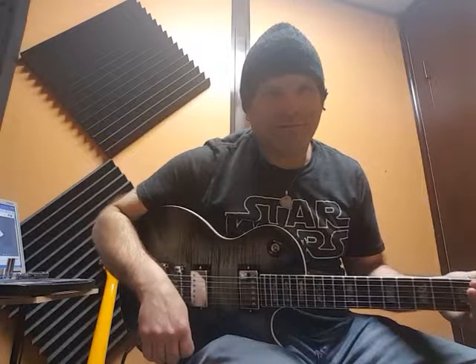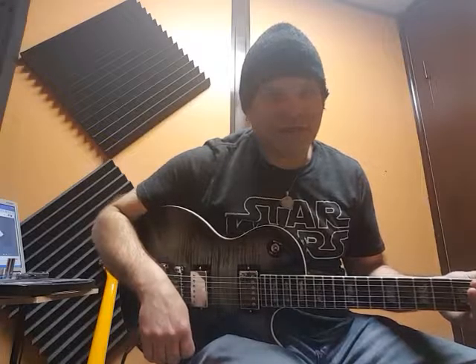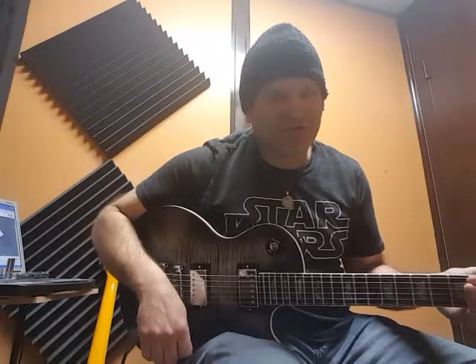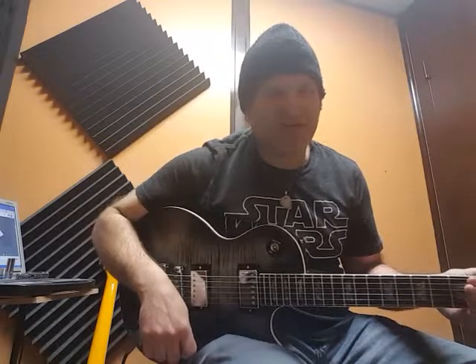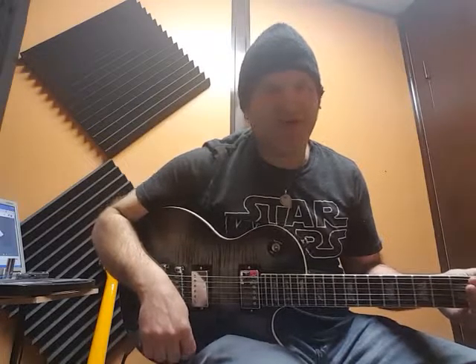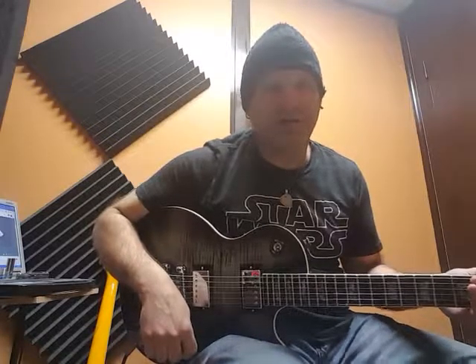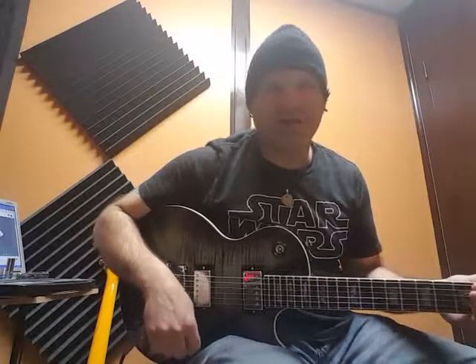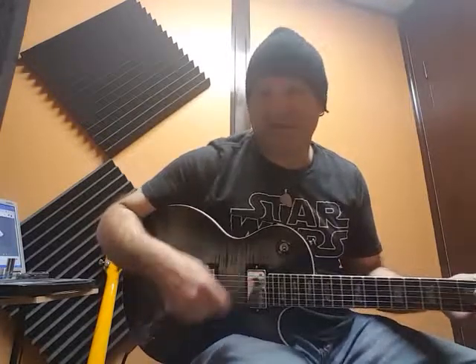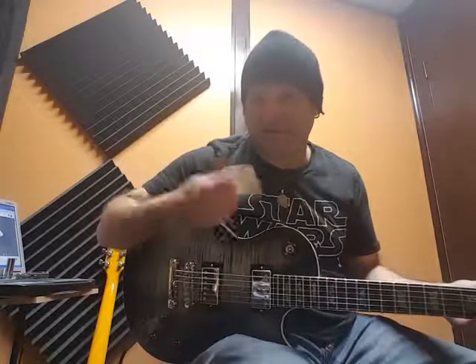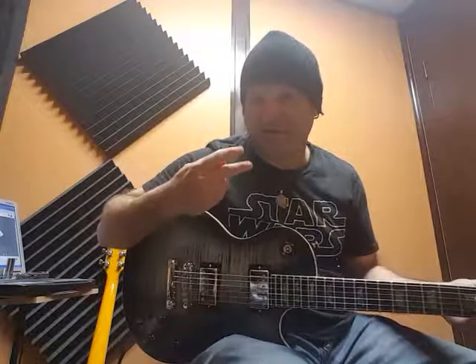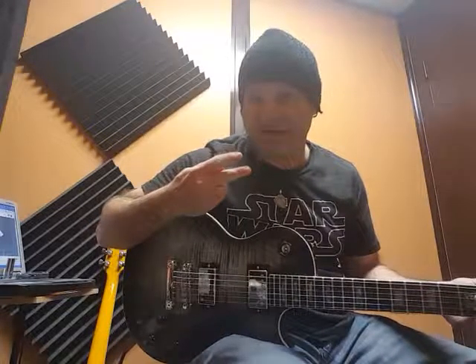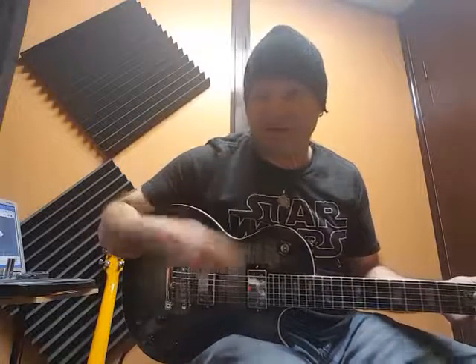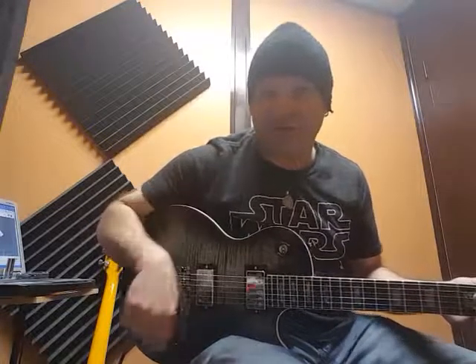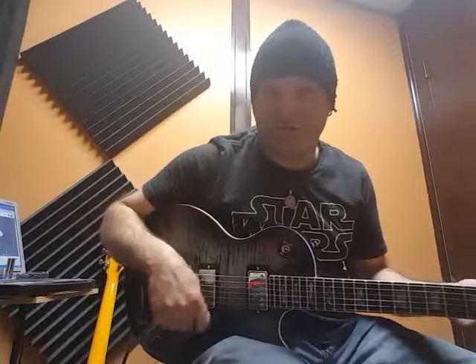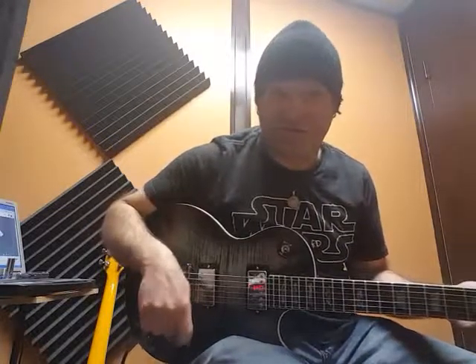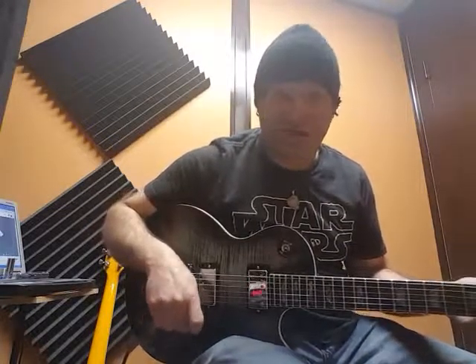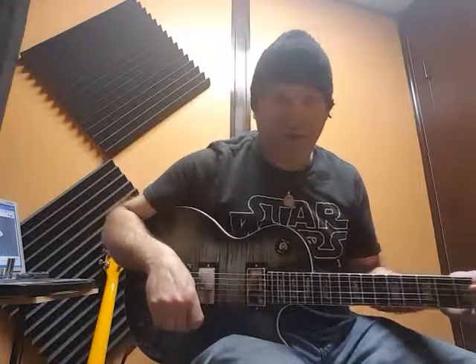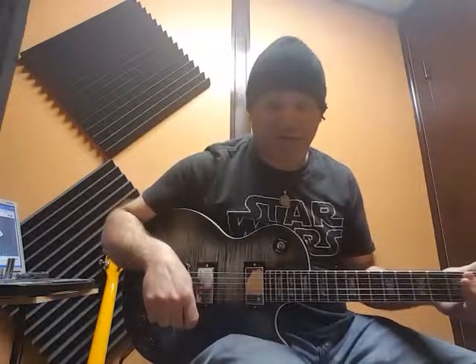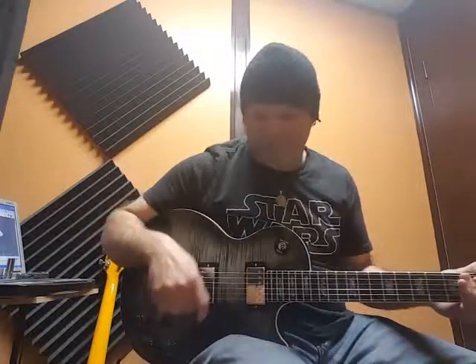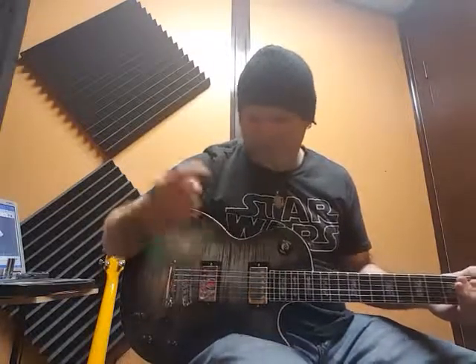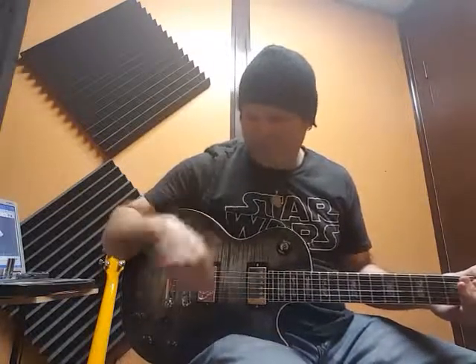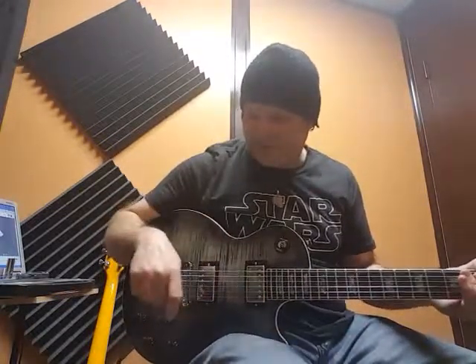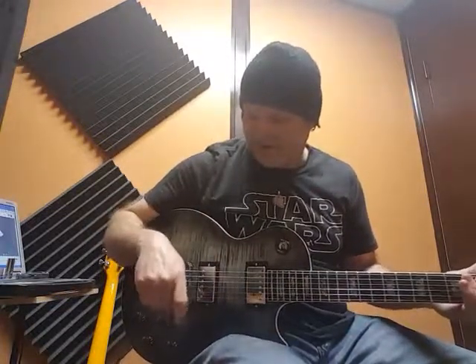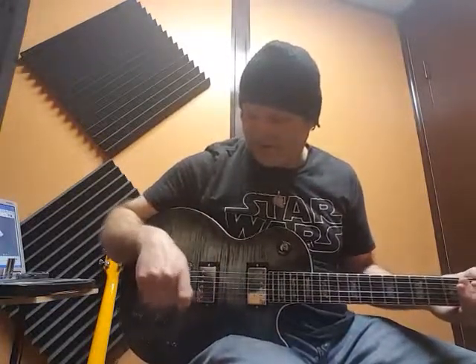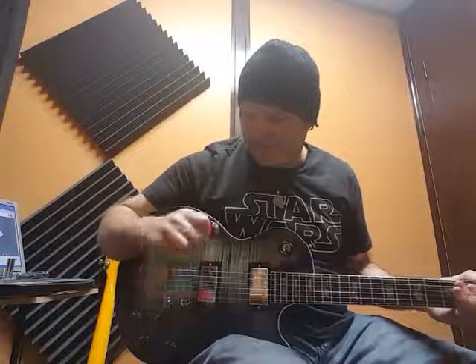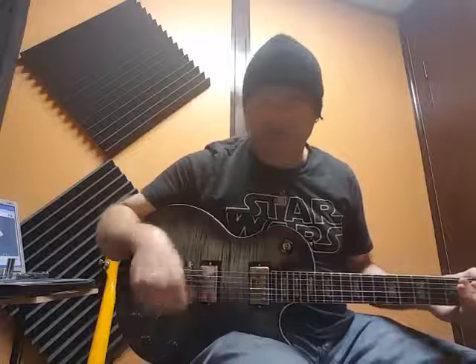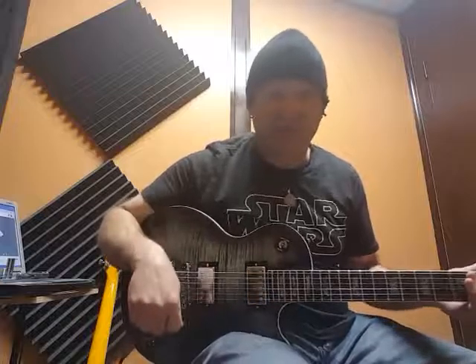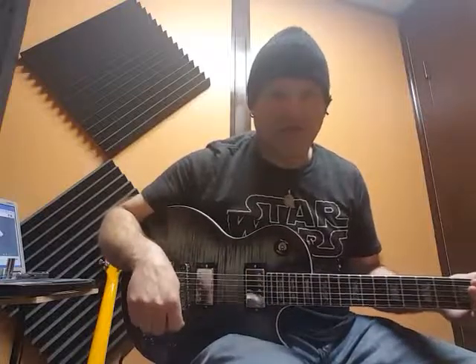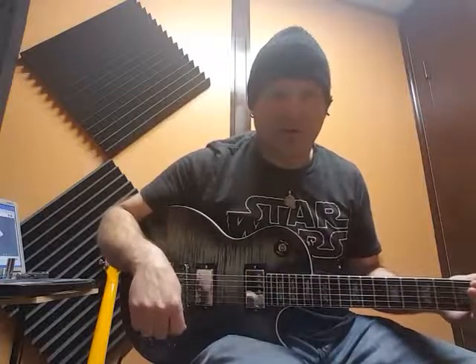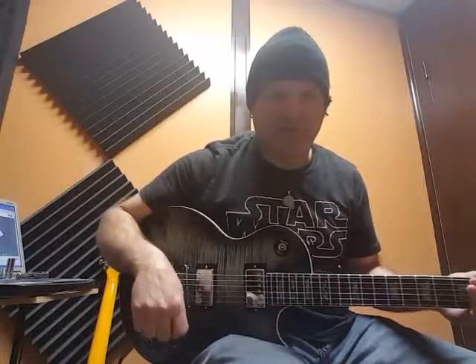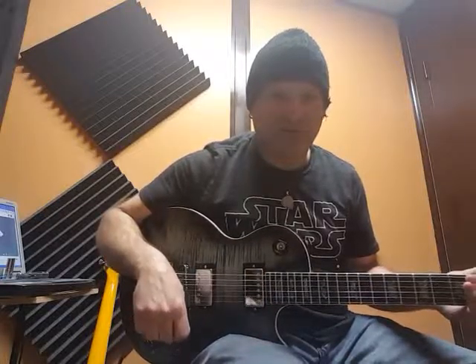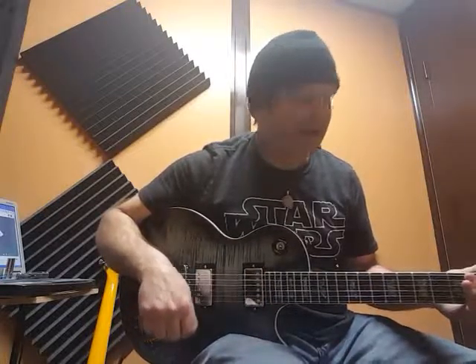Anthony G here from Moxley Guitars, take two for FFML, the custom Les Paul for Frank.